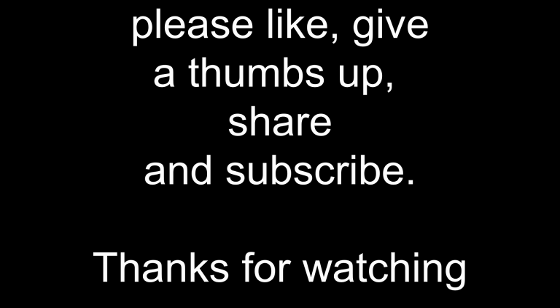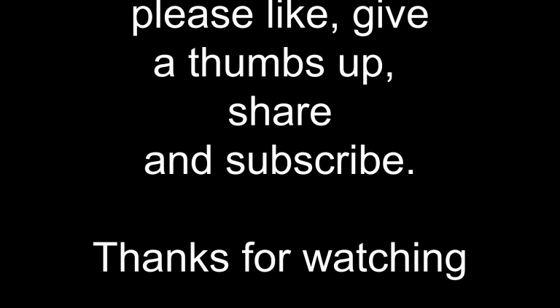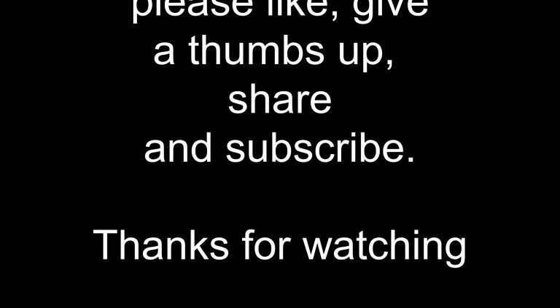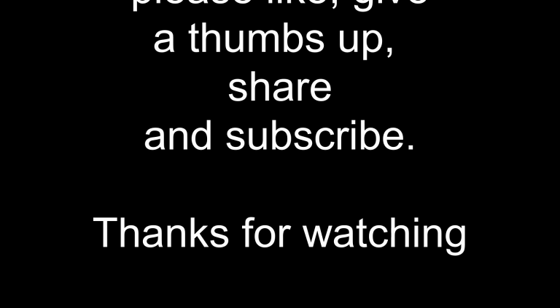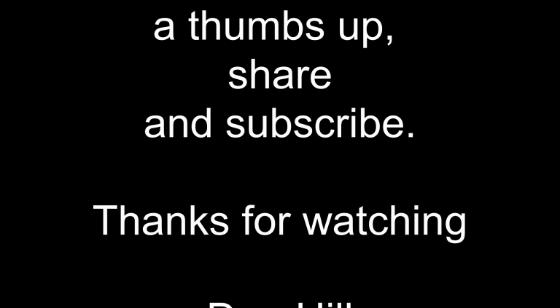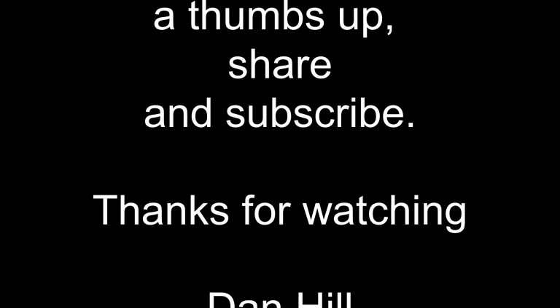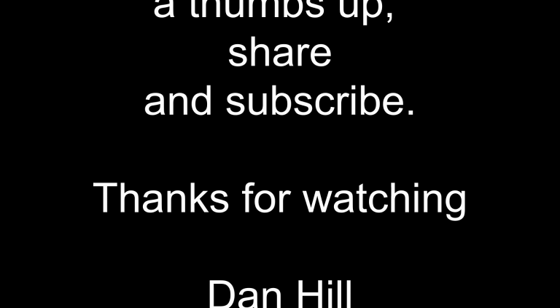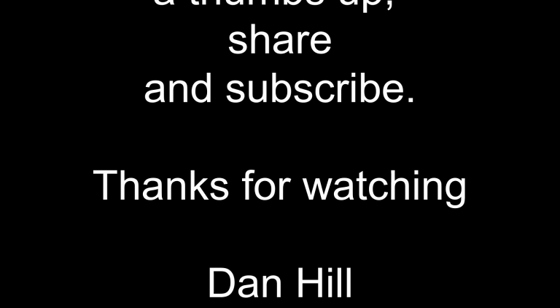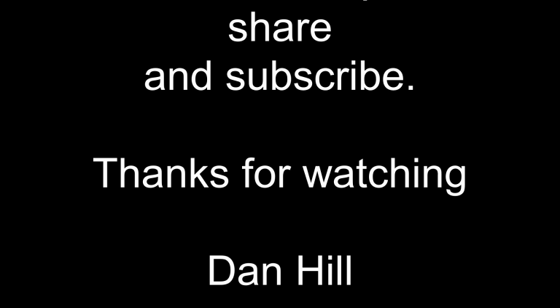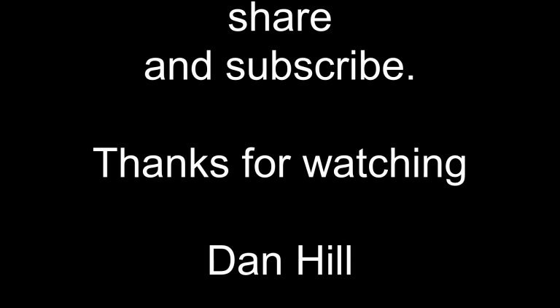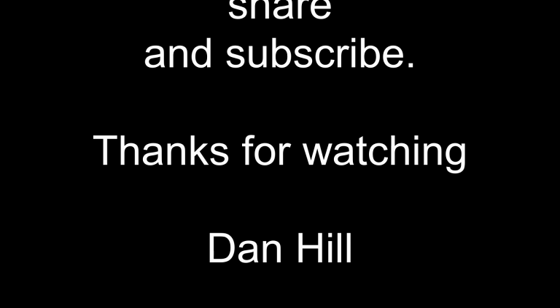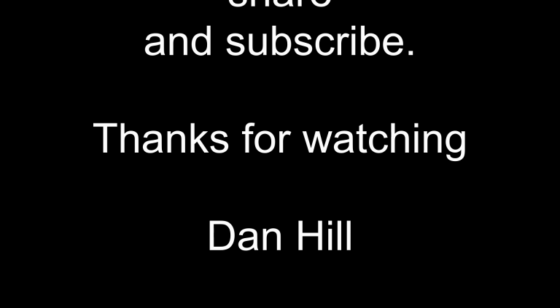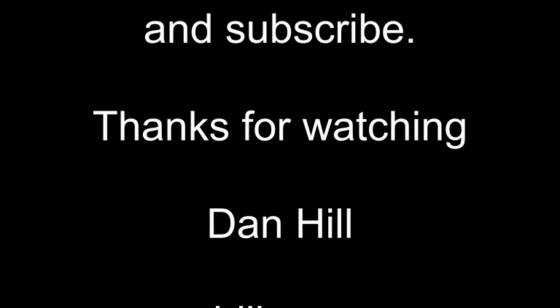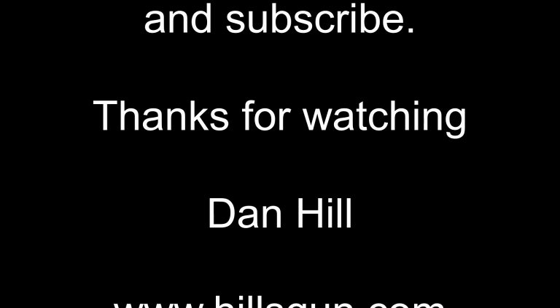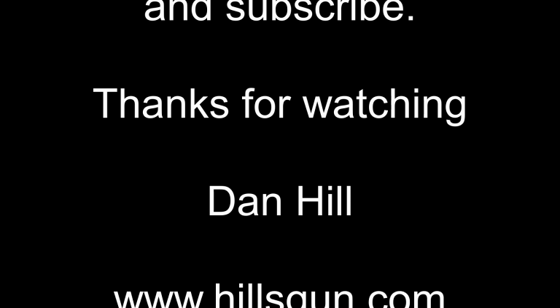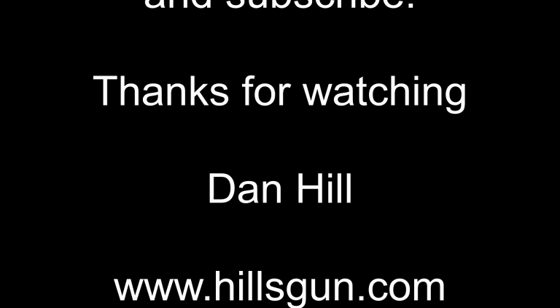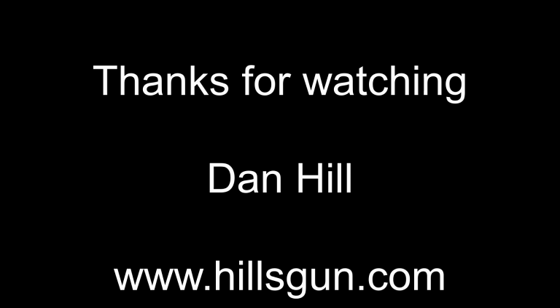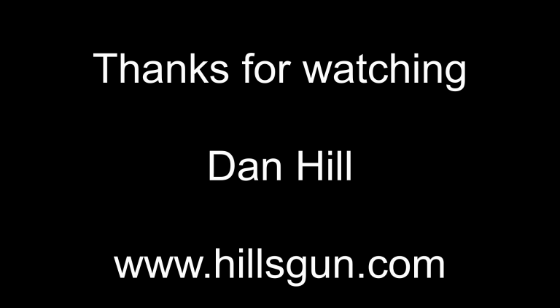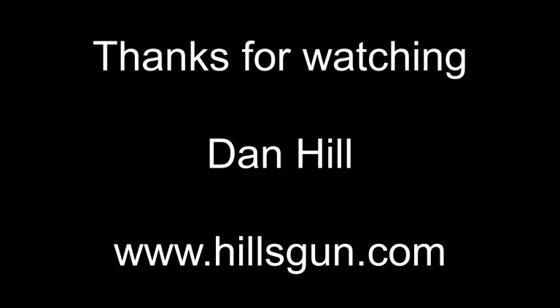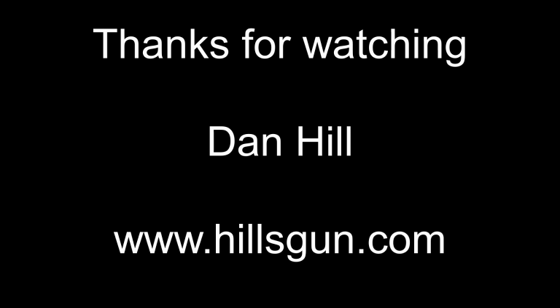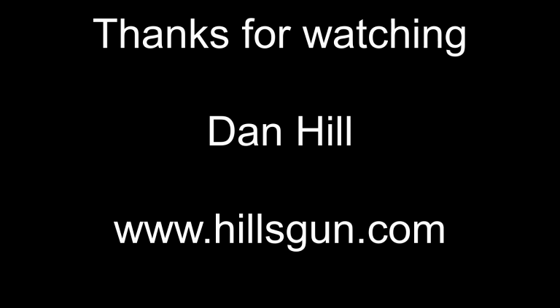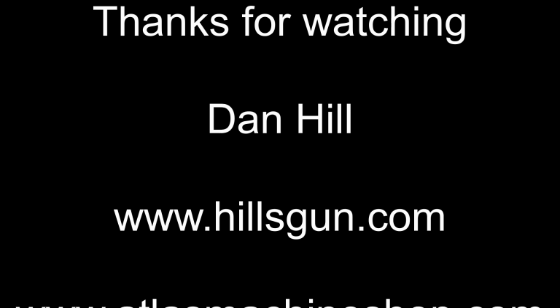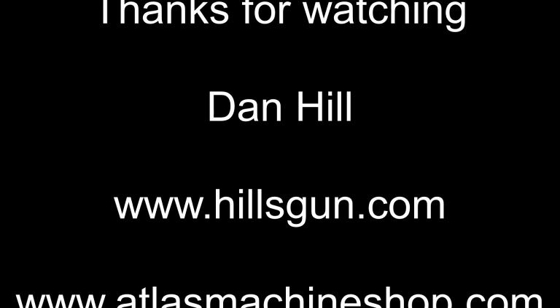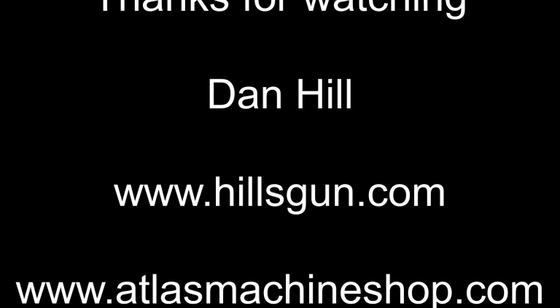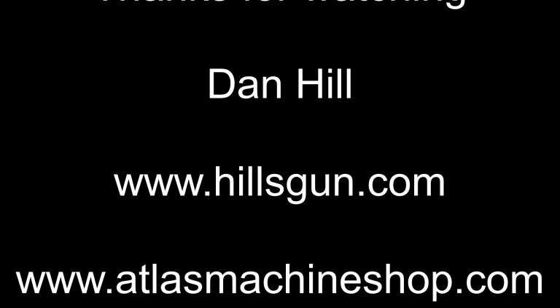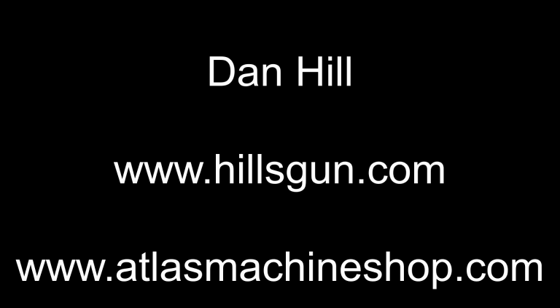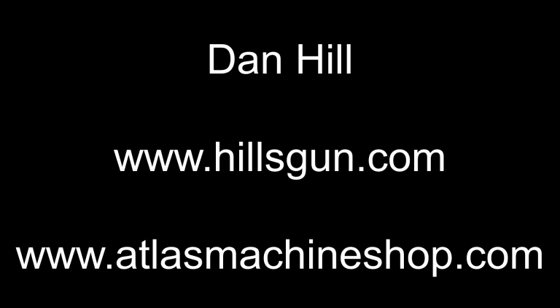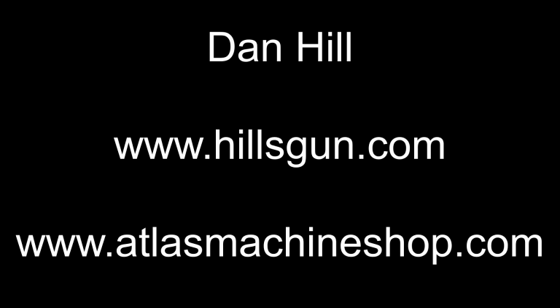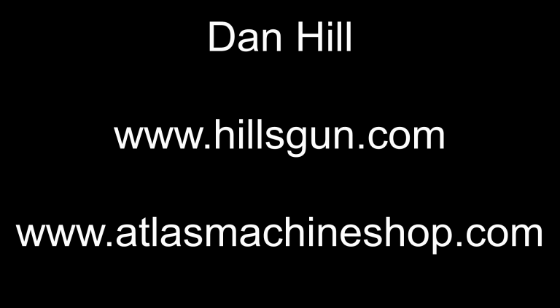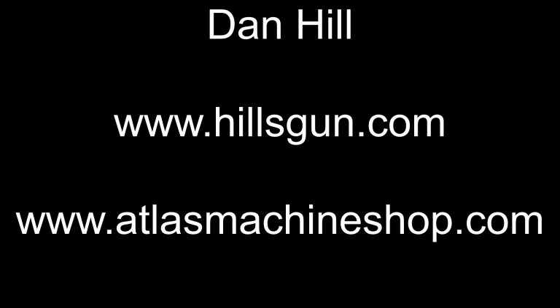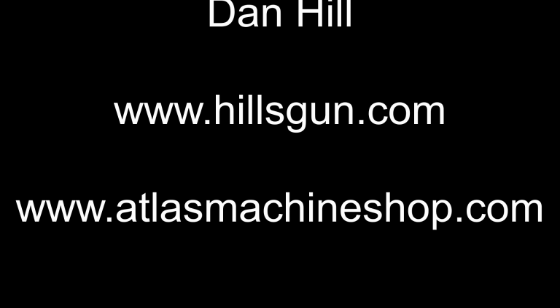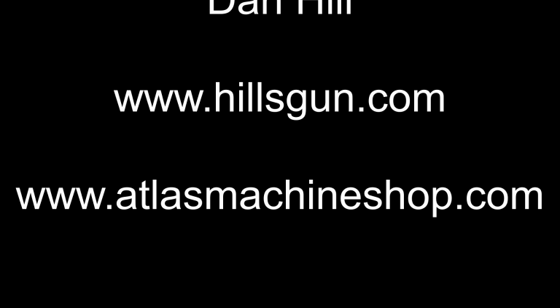Thanks for taking the time to watch. If you like this video and find it helpful, please subscribe, like, and share this video.